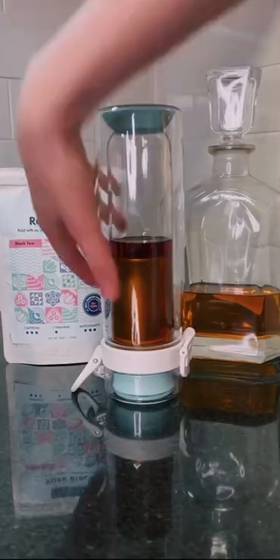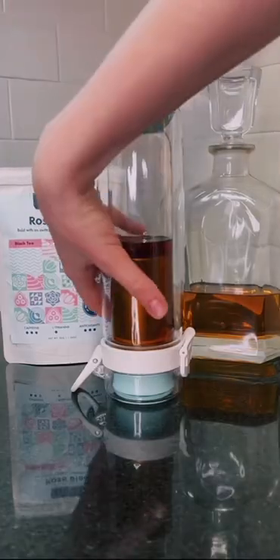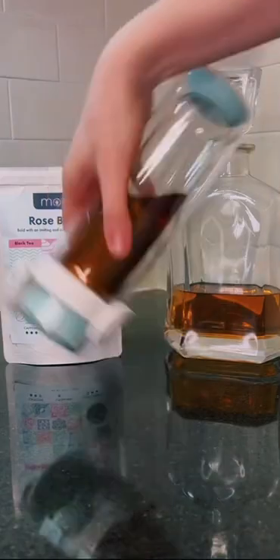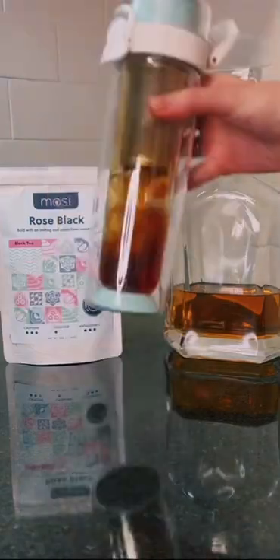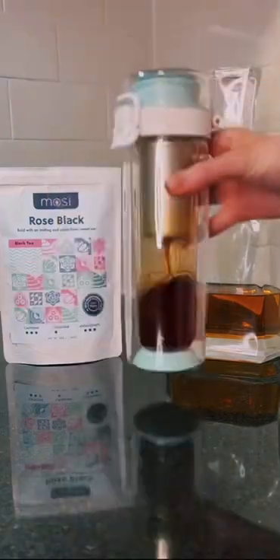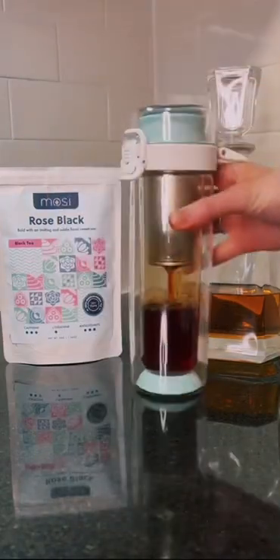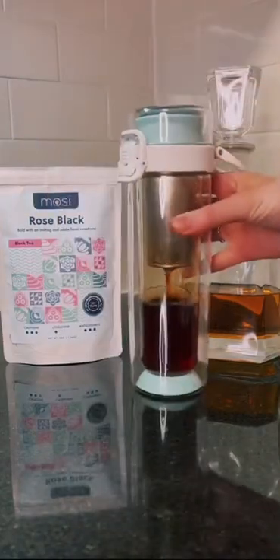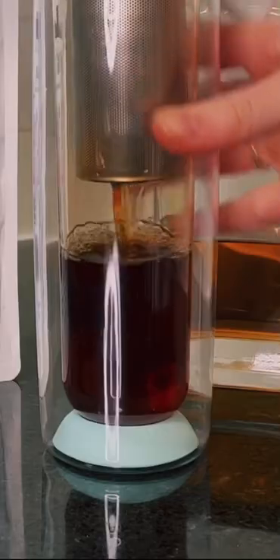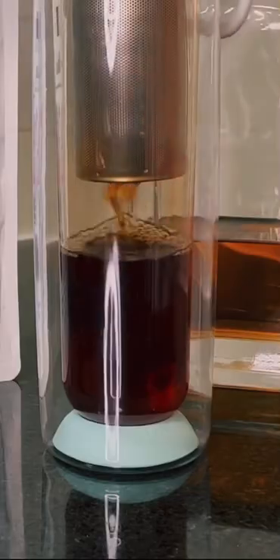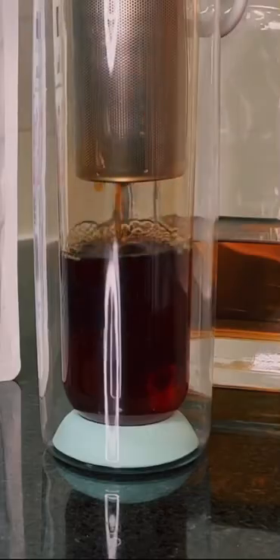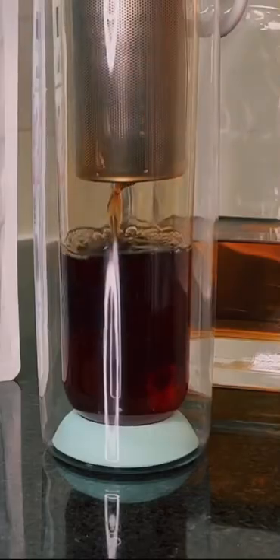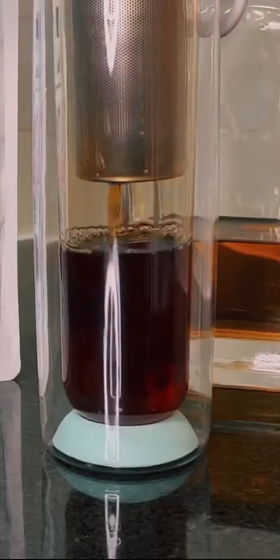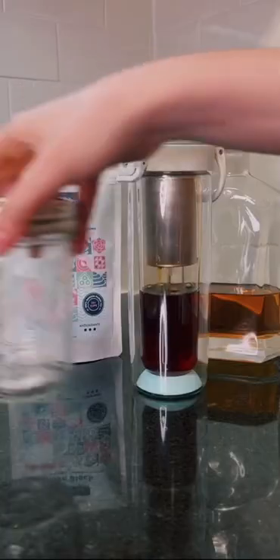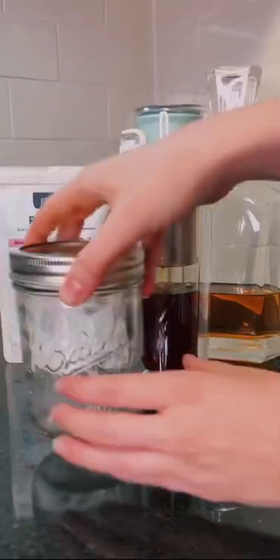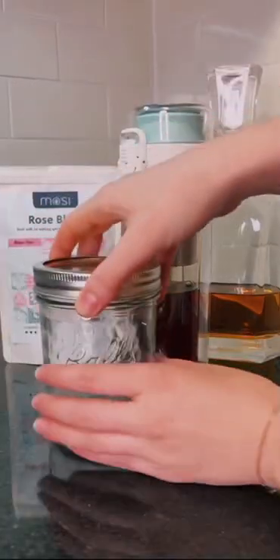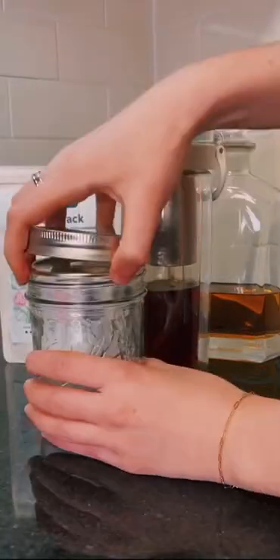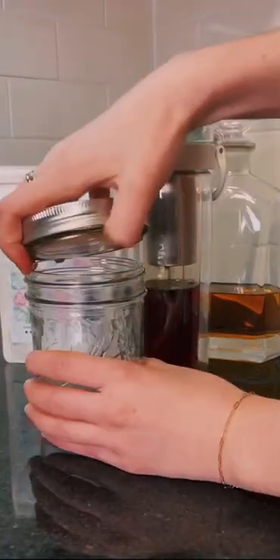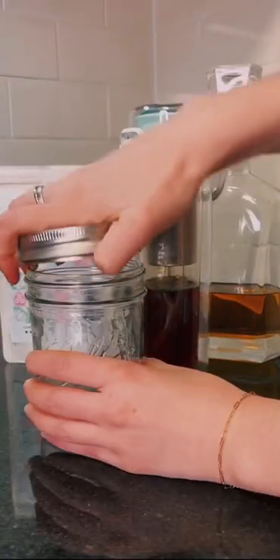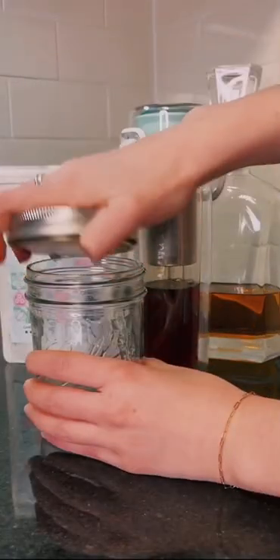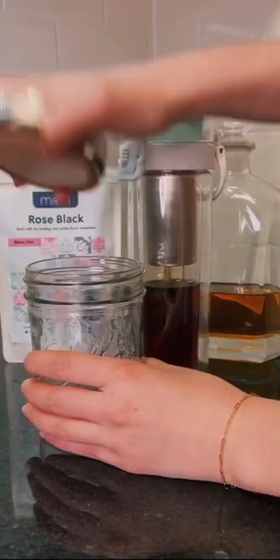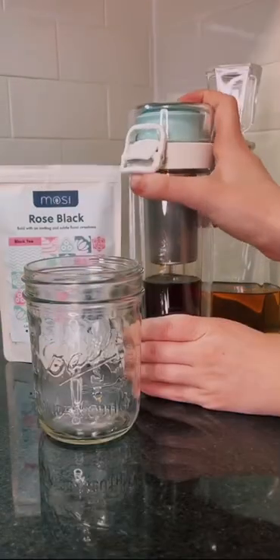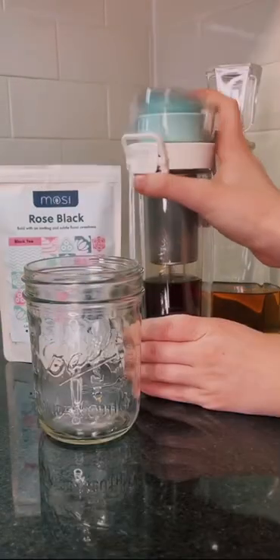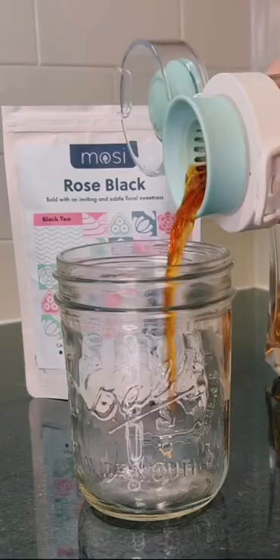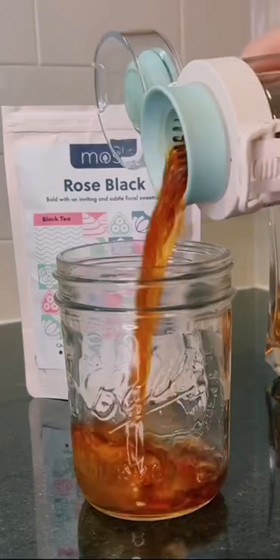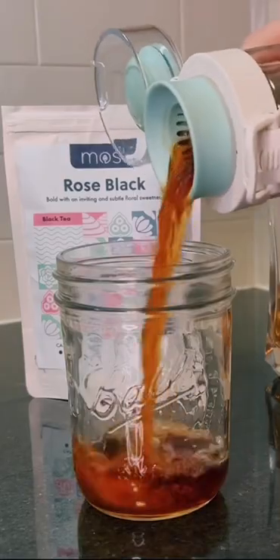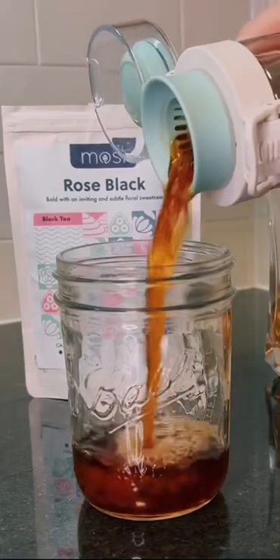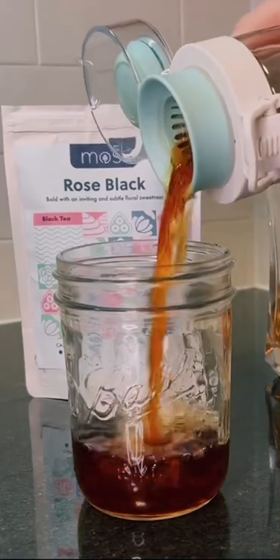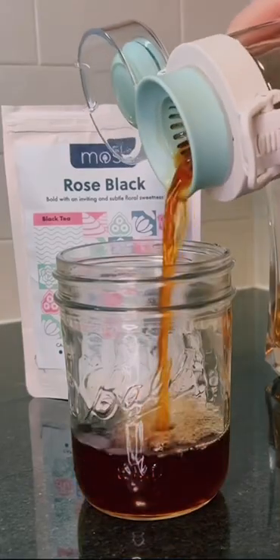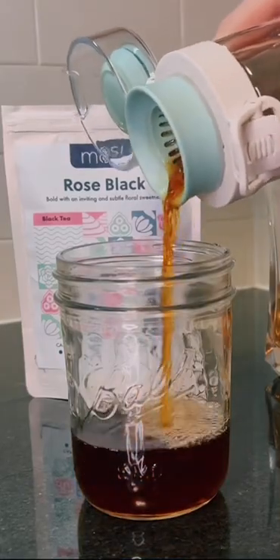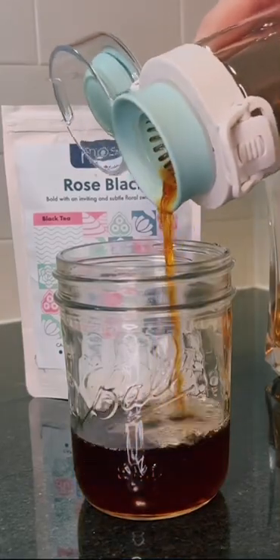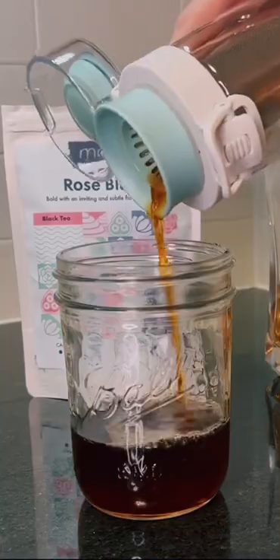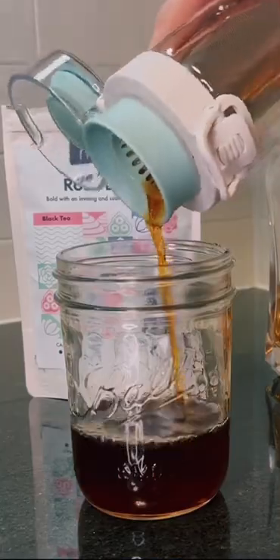Once your bourbon is infused, flip it right side up and drain out your now tea-infused bourbon. Now it's time to build the drink.